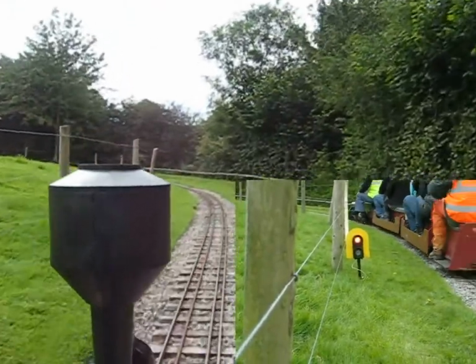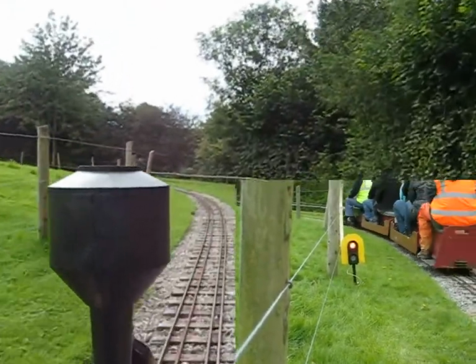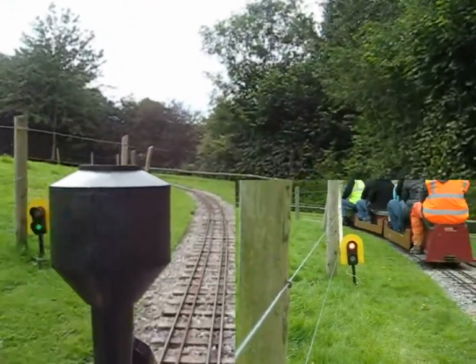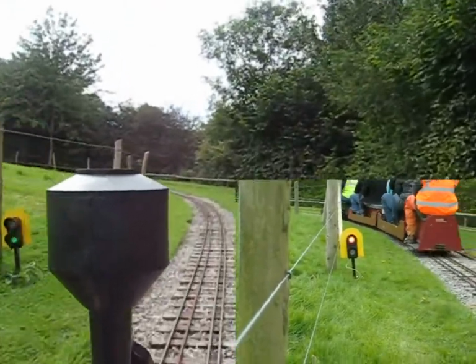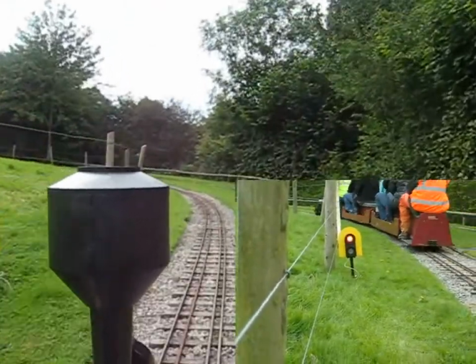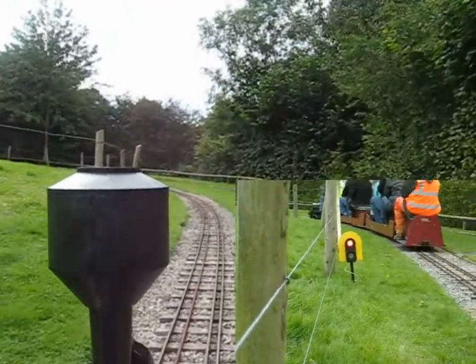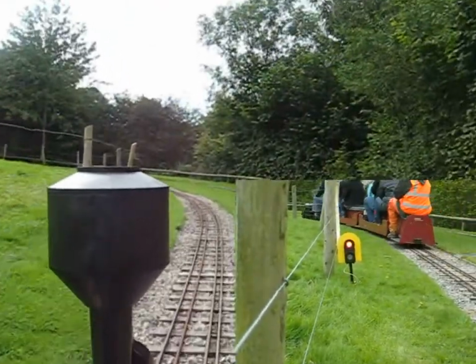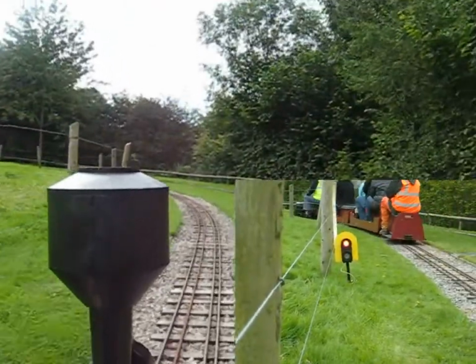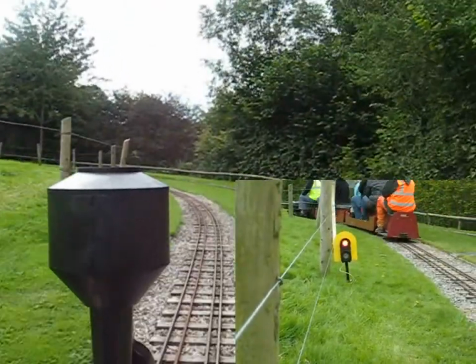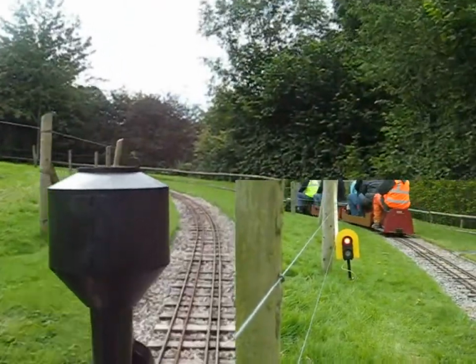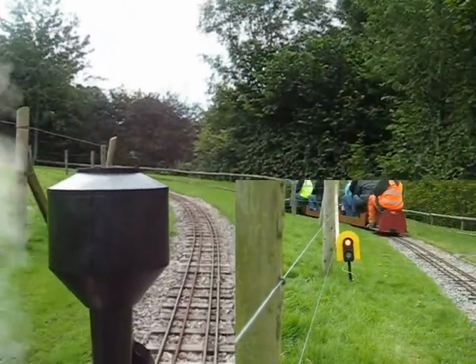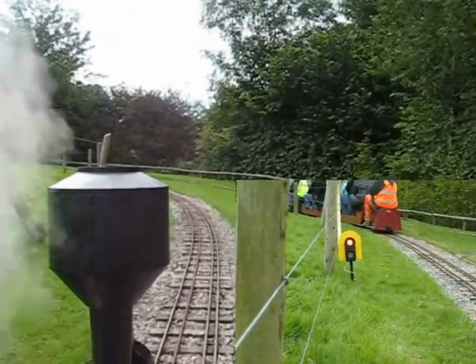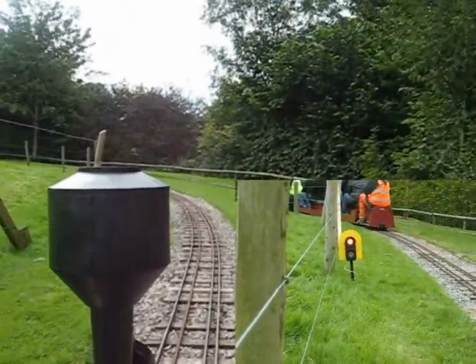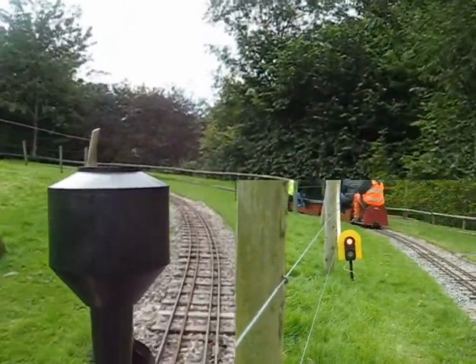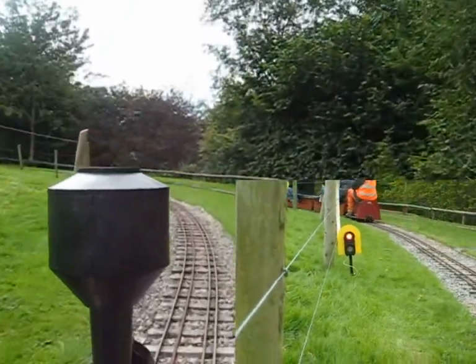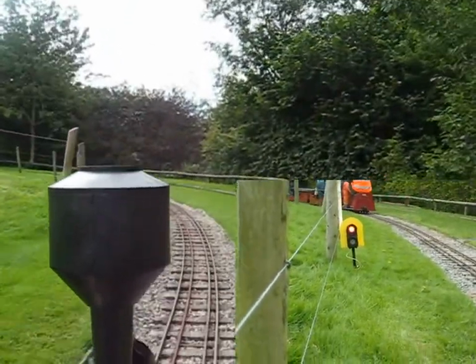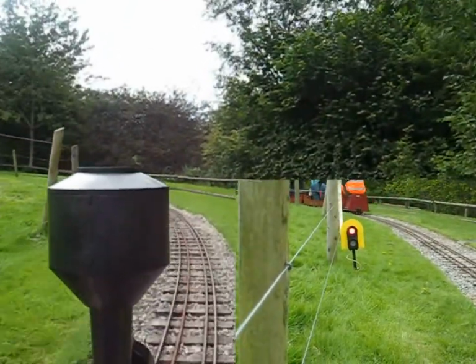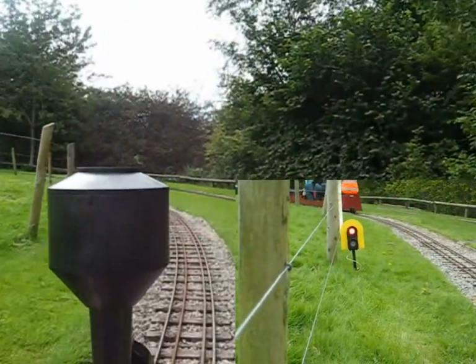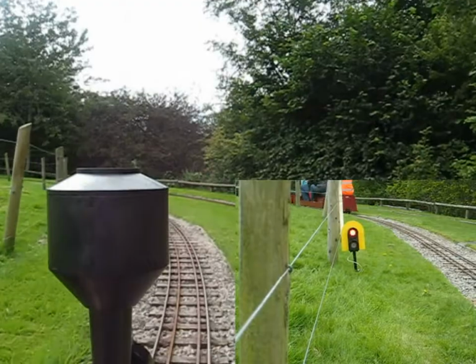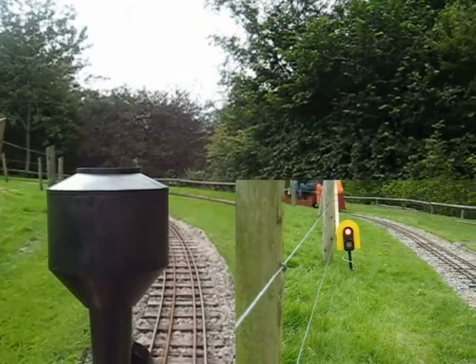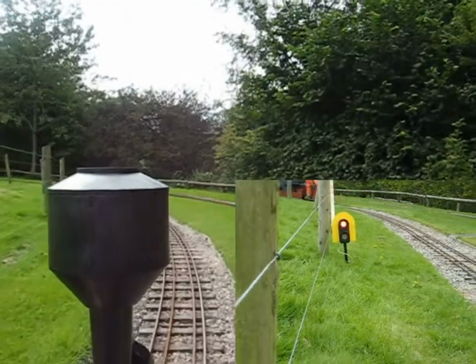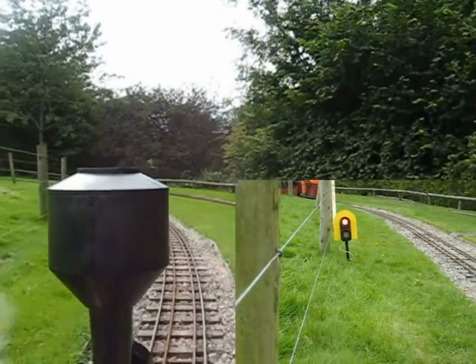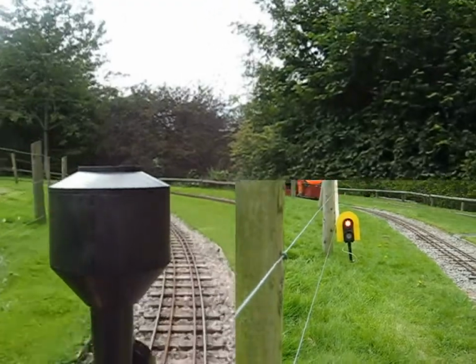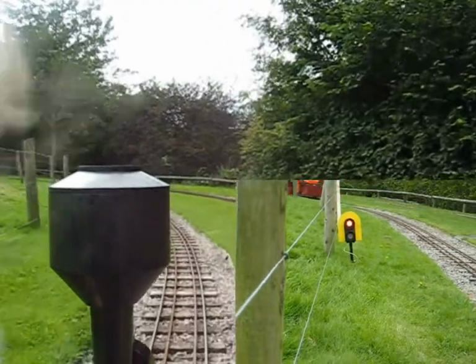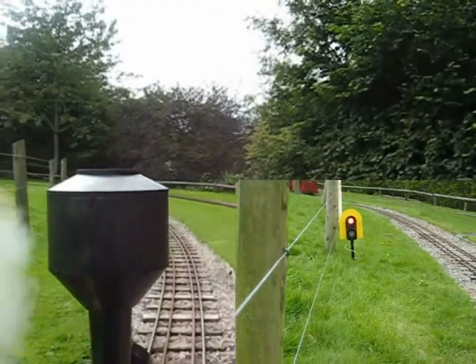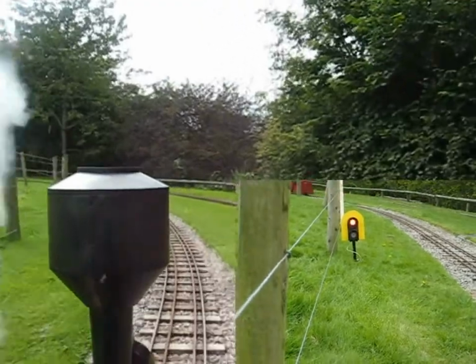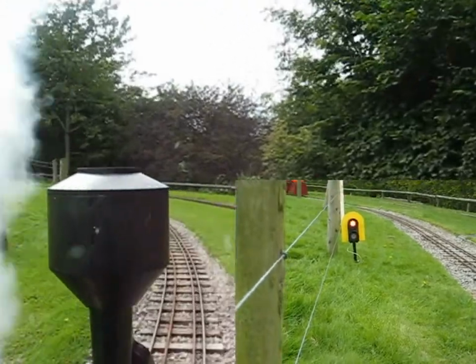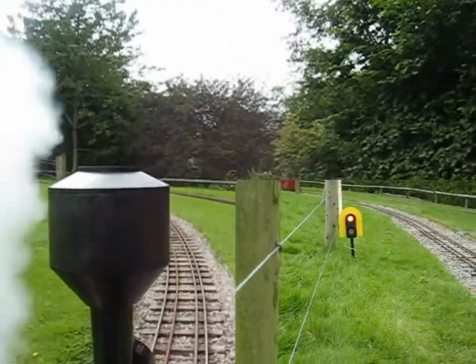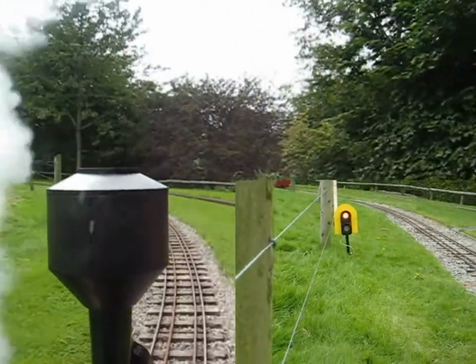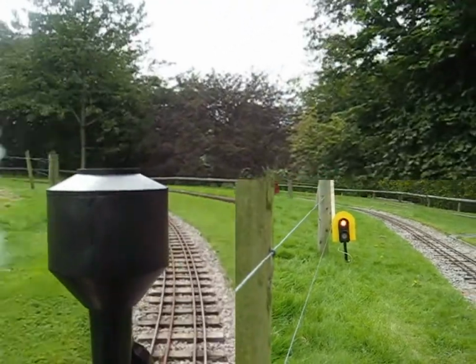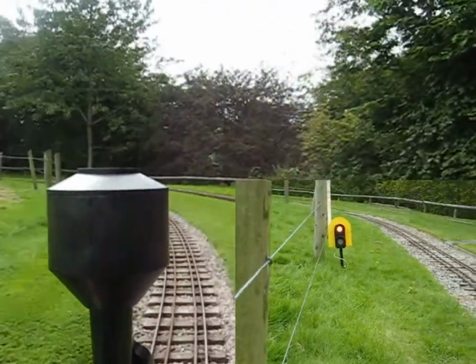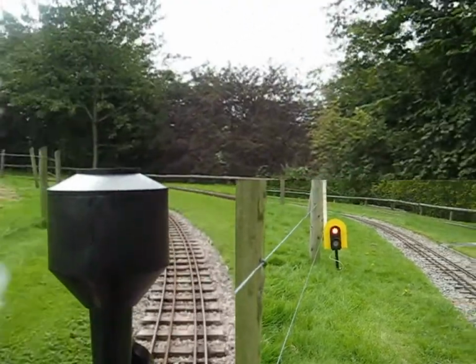When the train approaches the level crossing at the bottom end of the bank, the signal will go back to green.